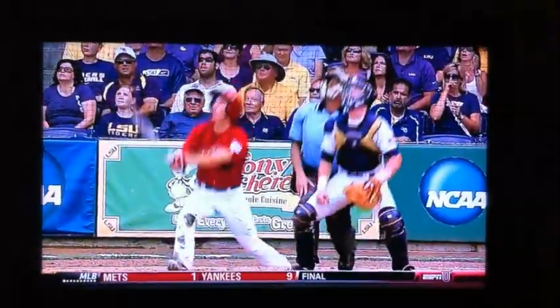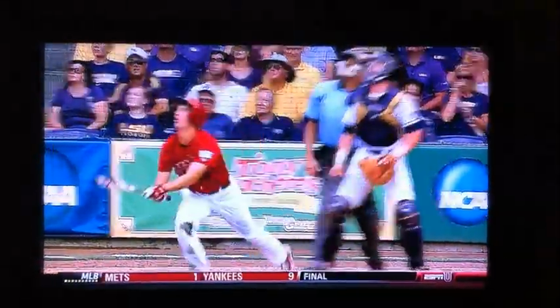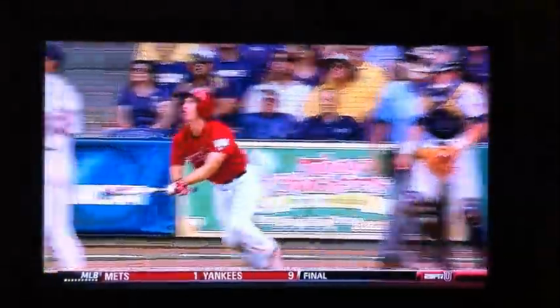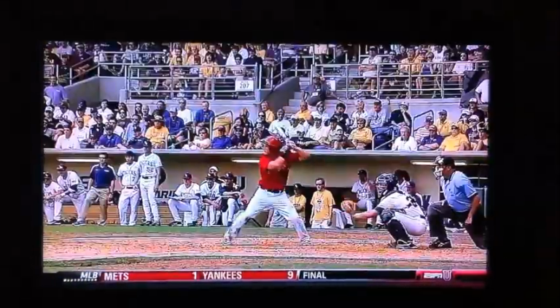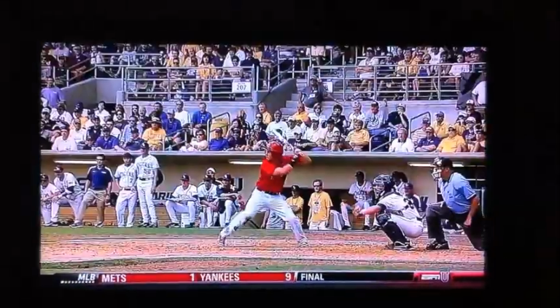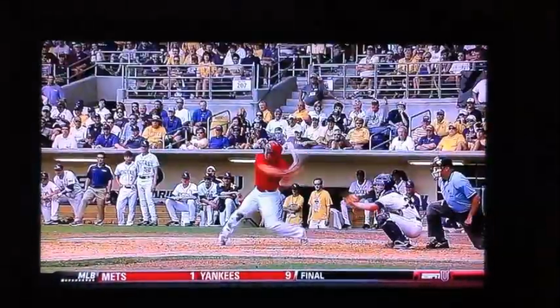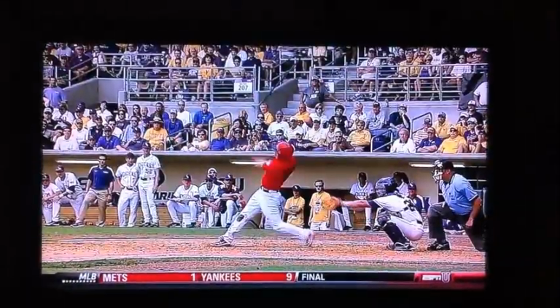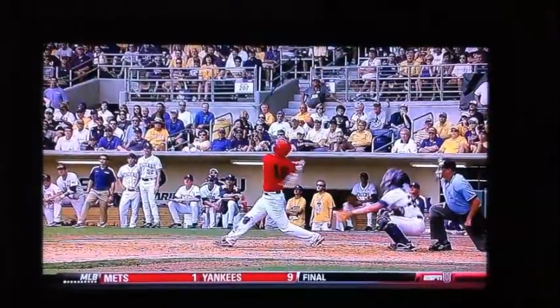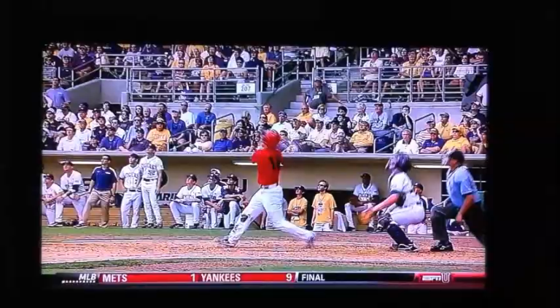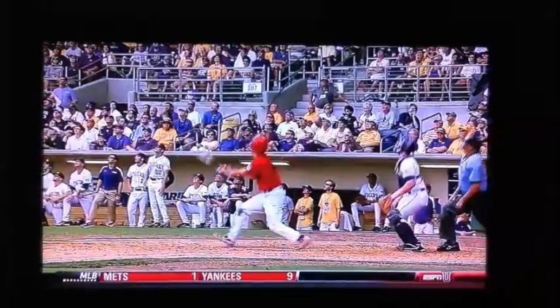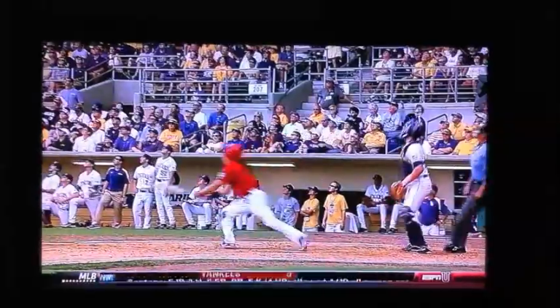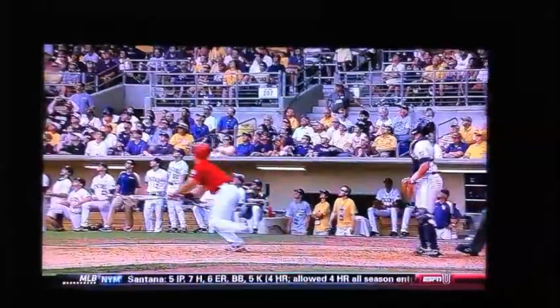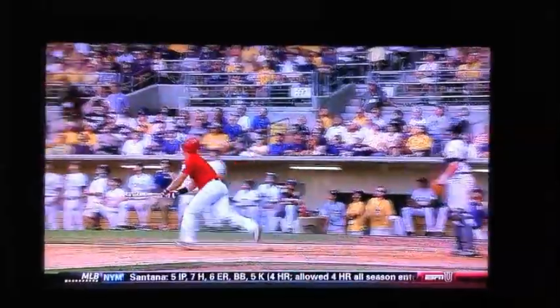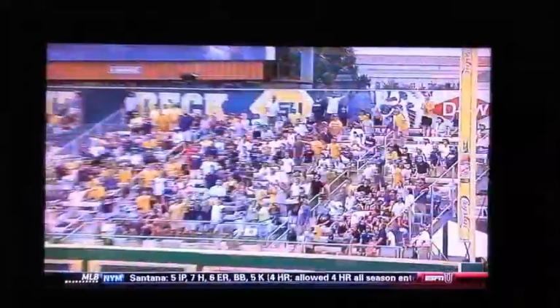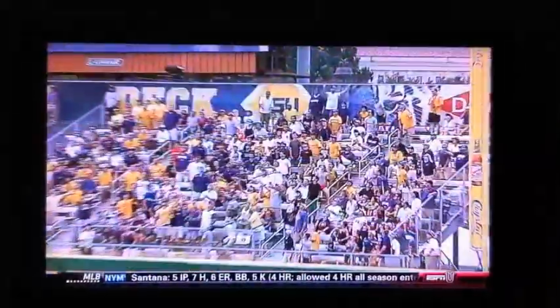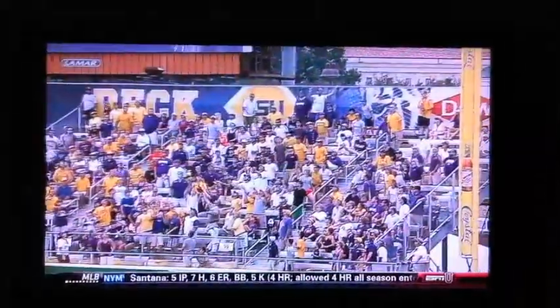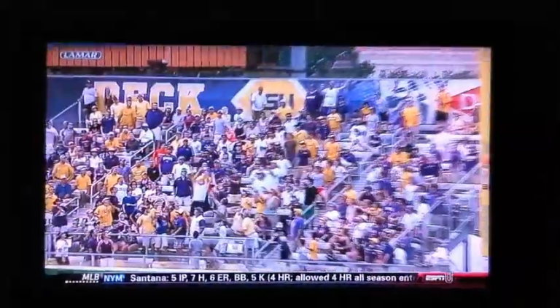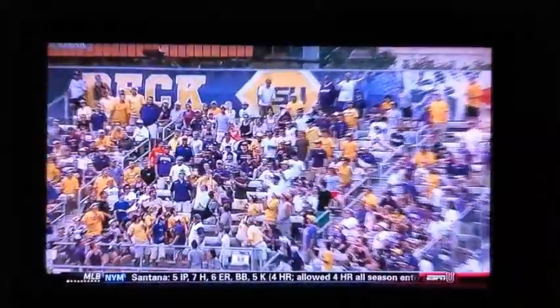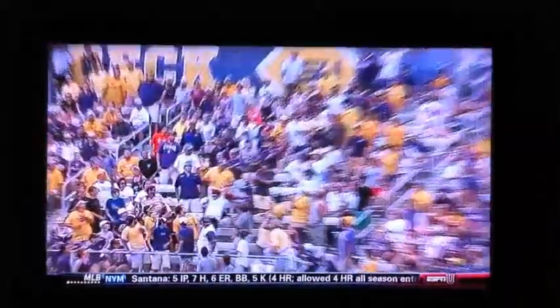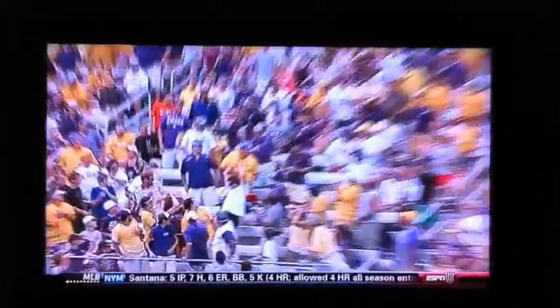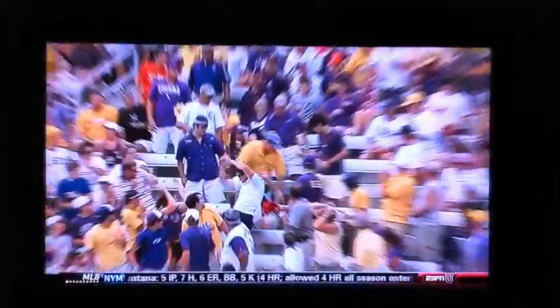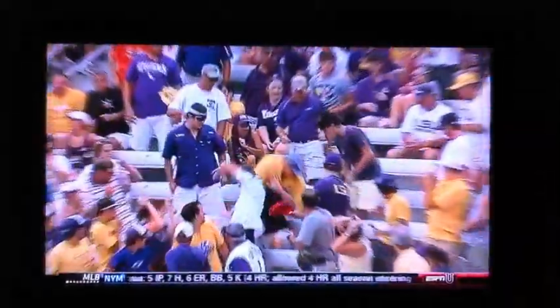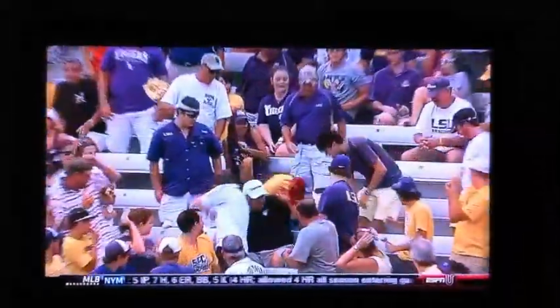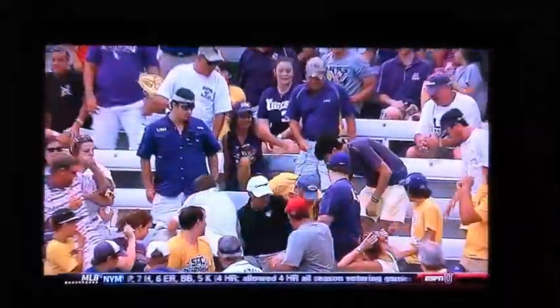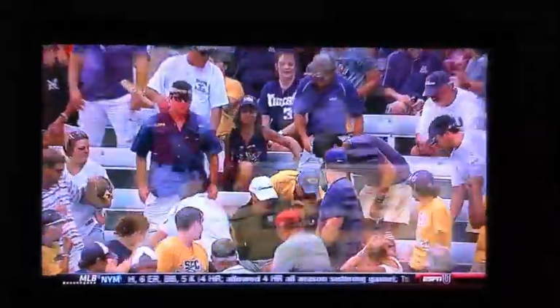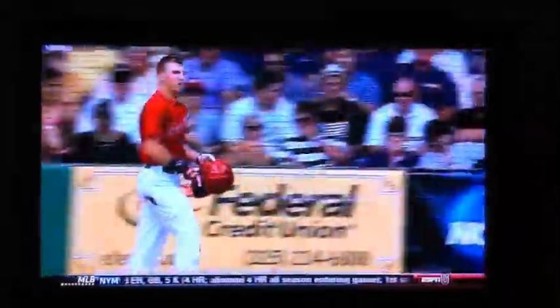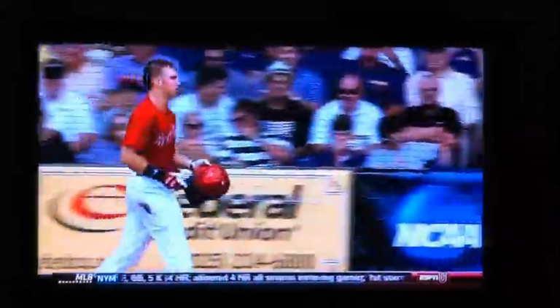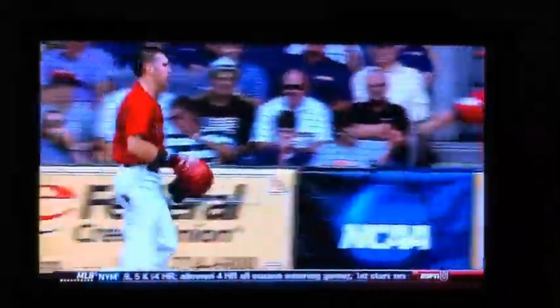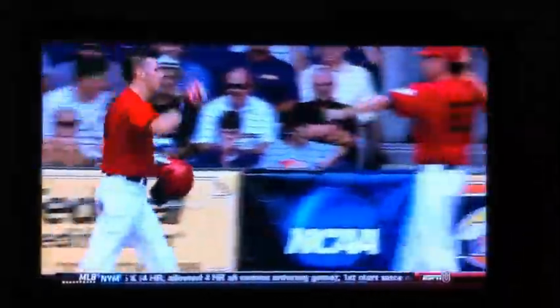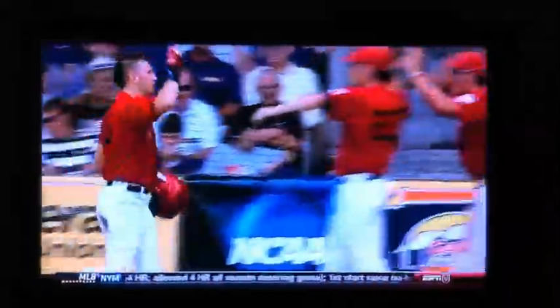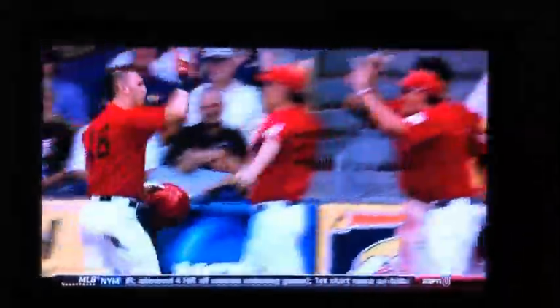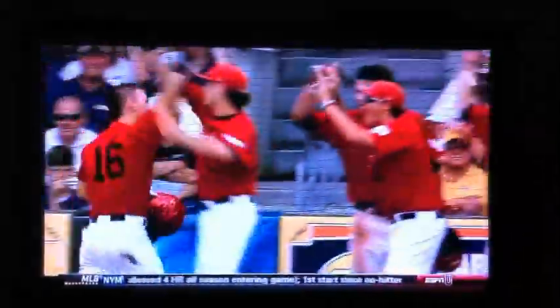One more time, we'll see if Stony Brook can maintain that one-run lead. They're three outs away, going bottom 10 at Baton Rouge.